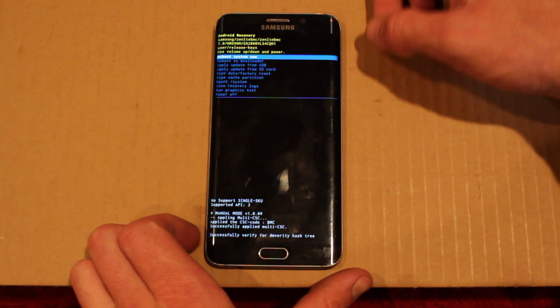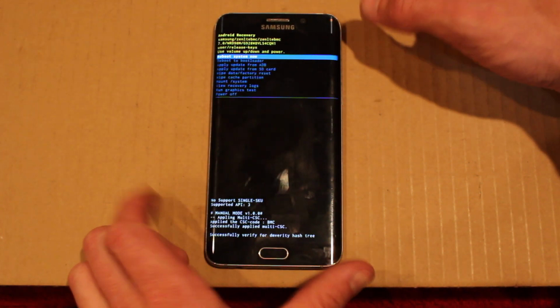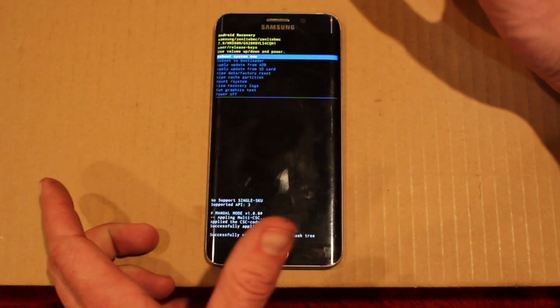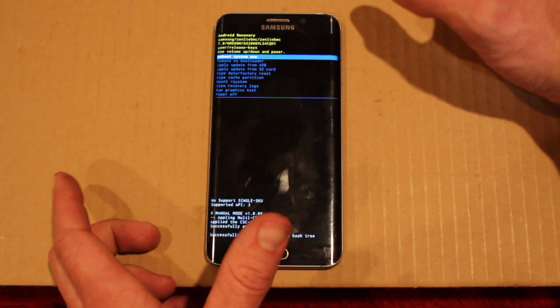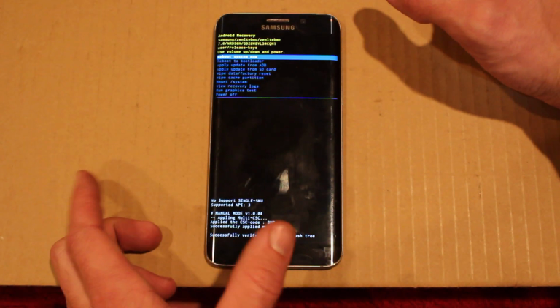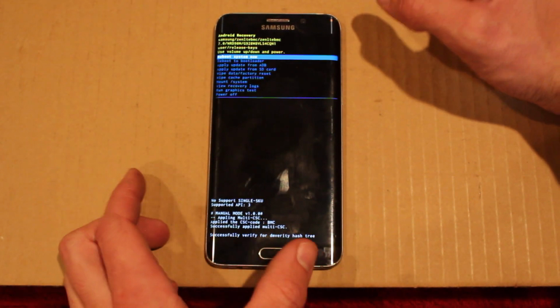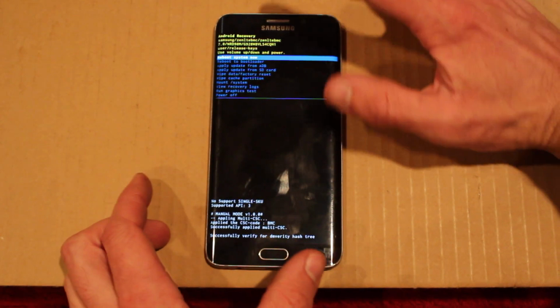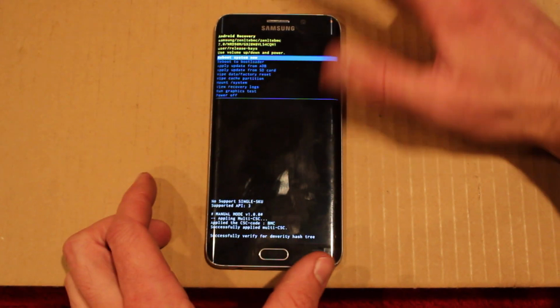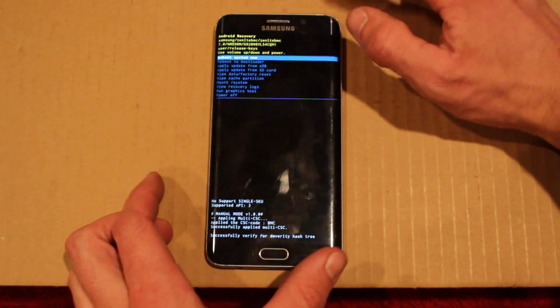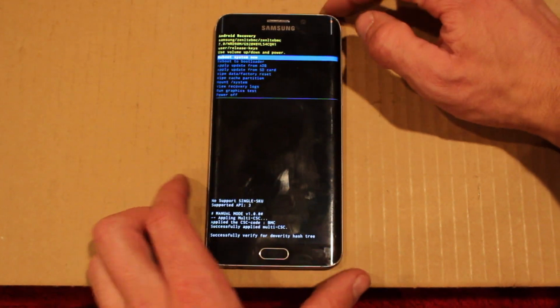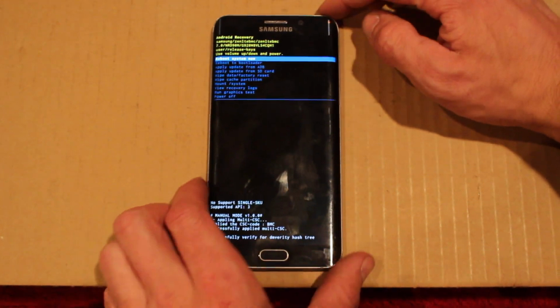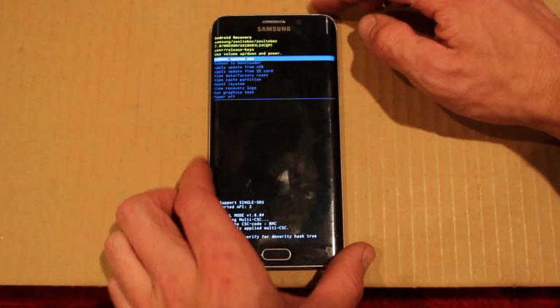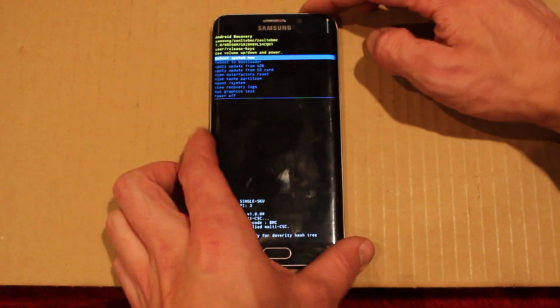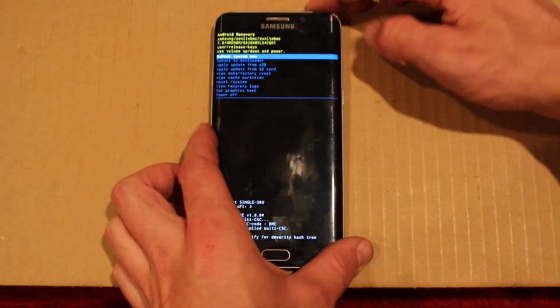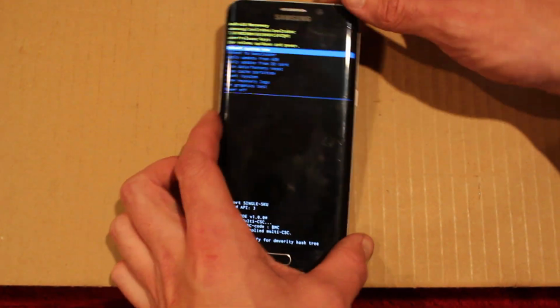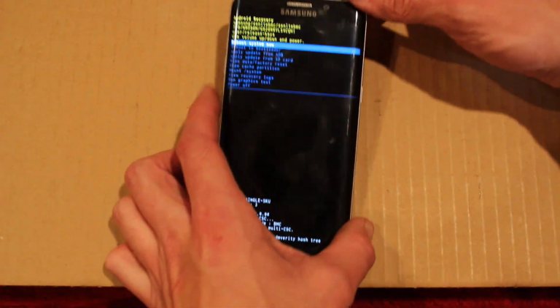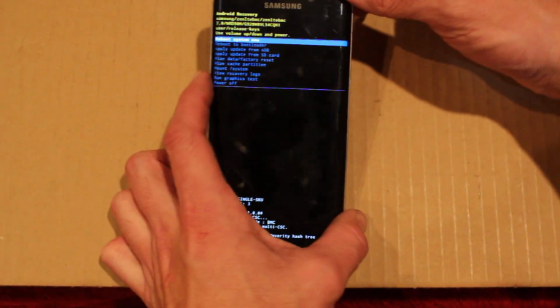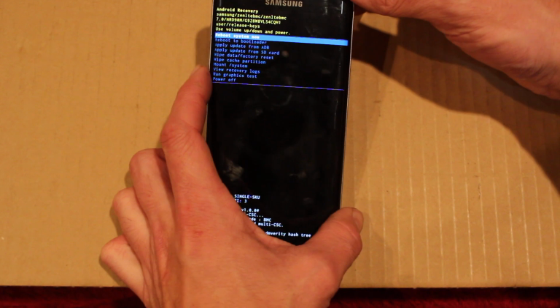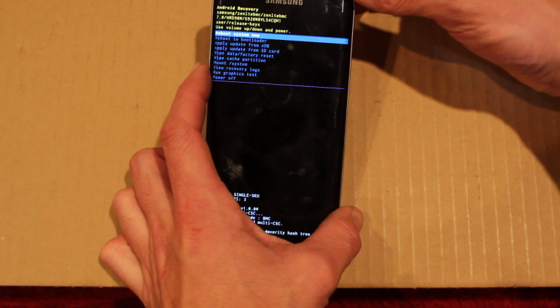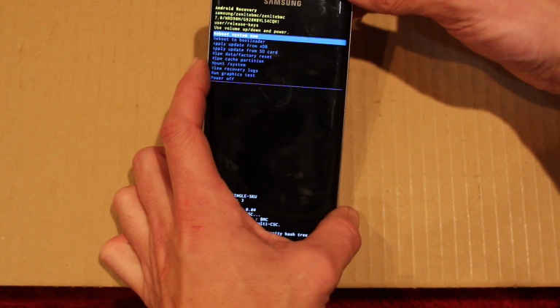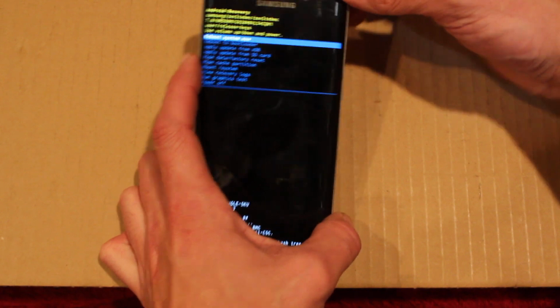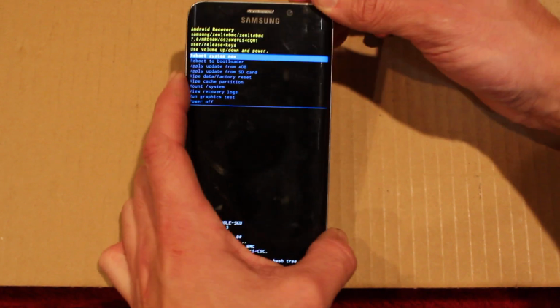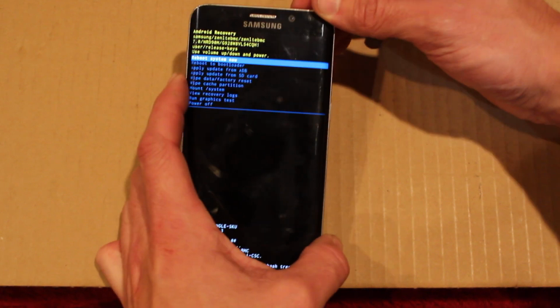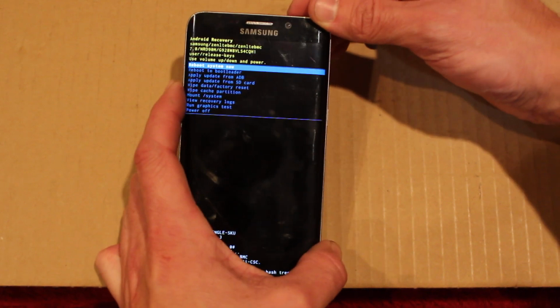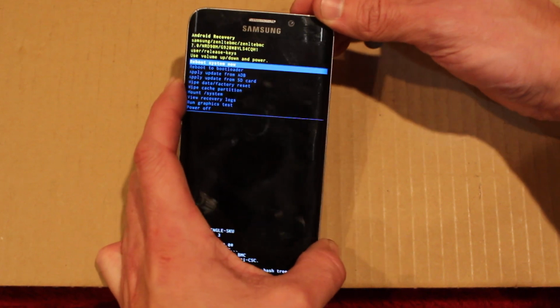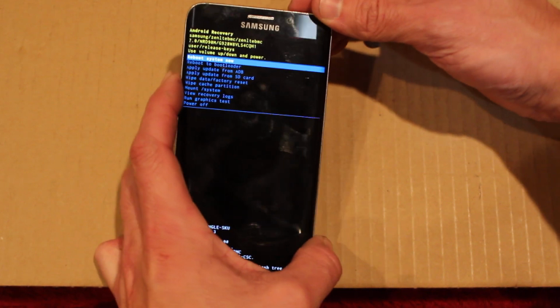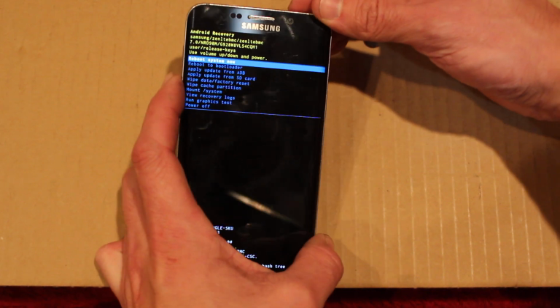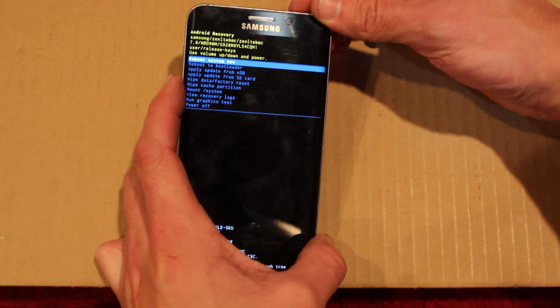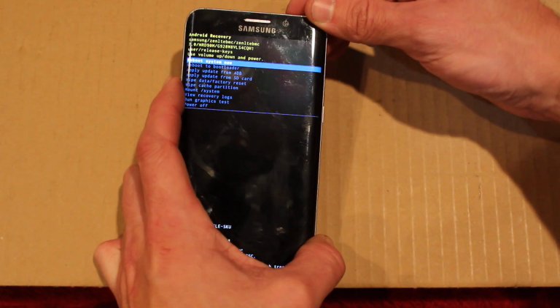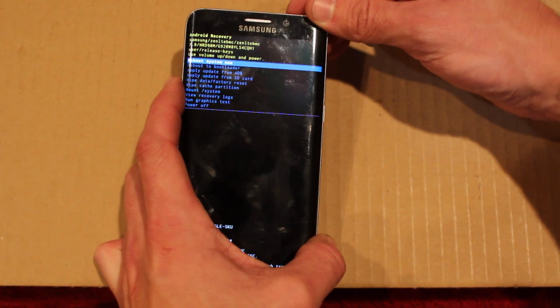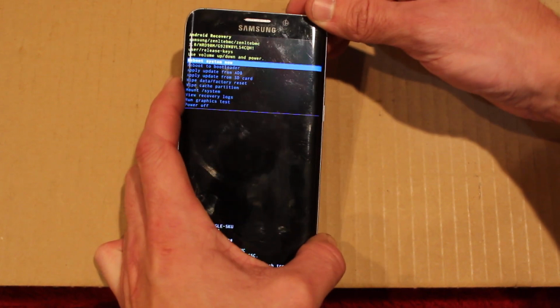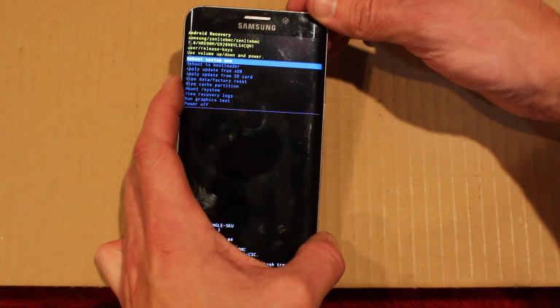Wait a bit after it says no command. Then this recovery menu comes up.